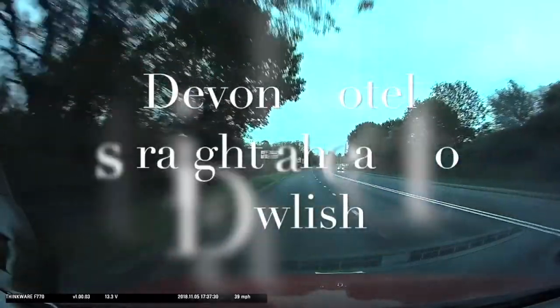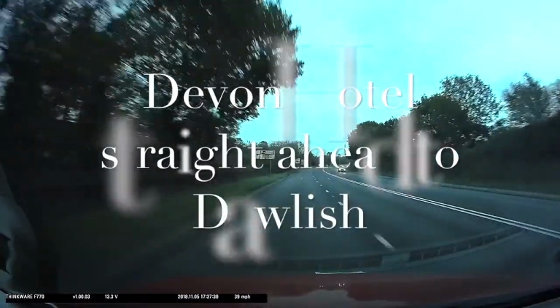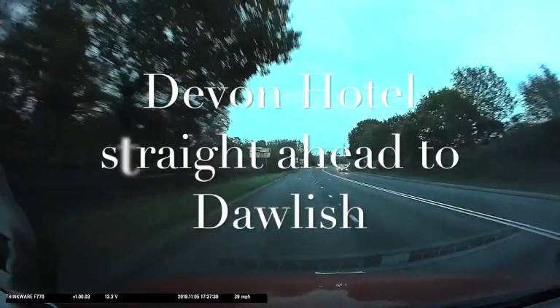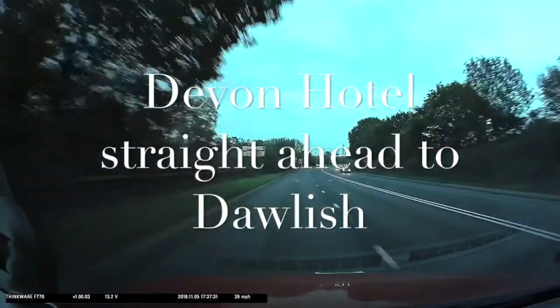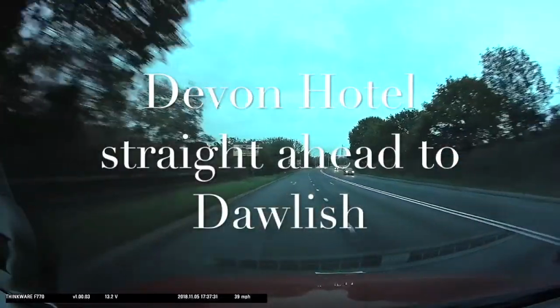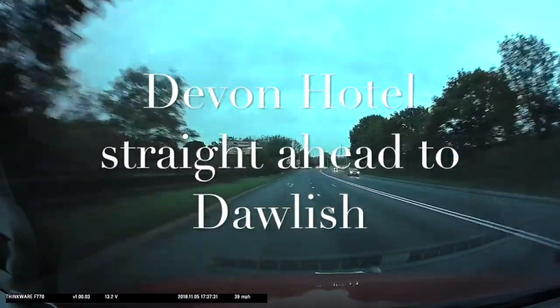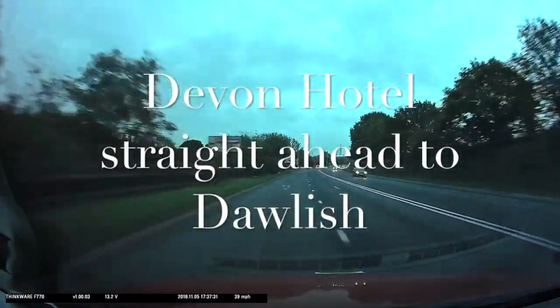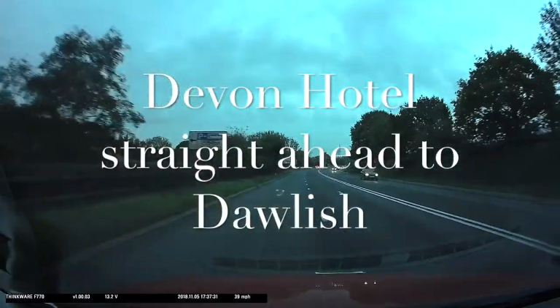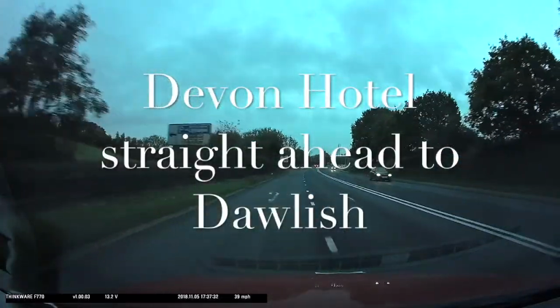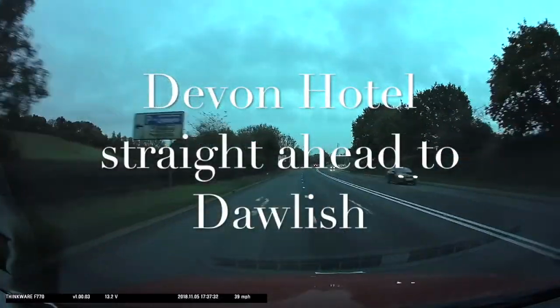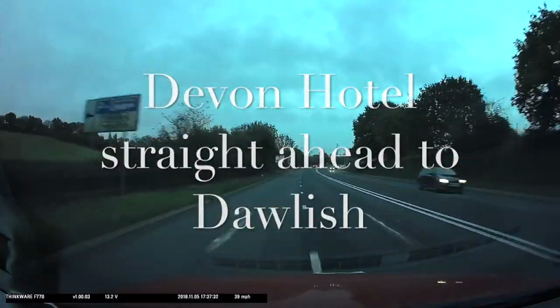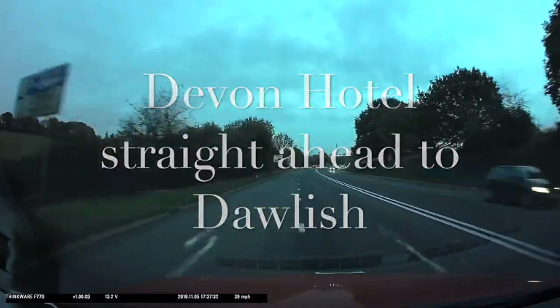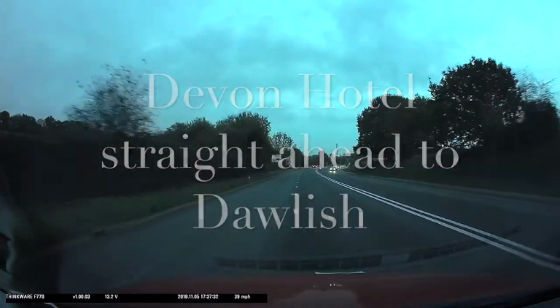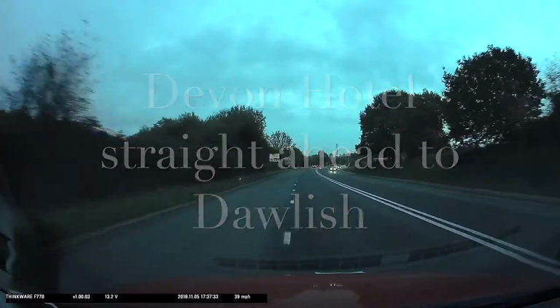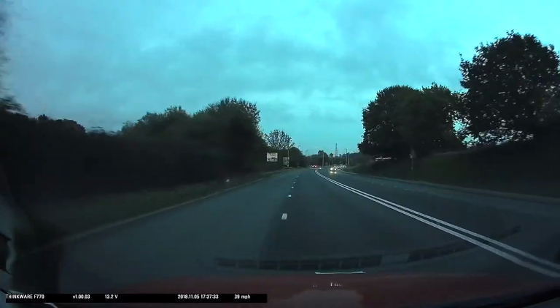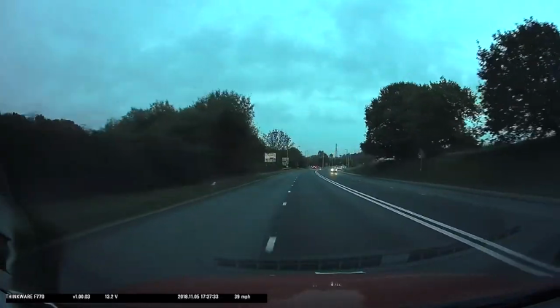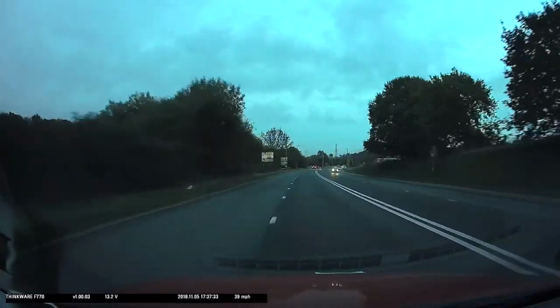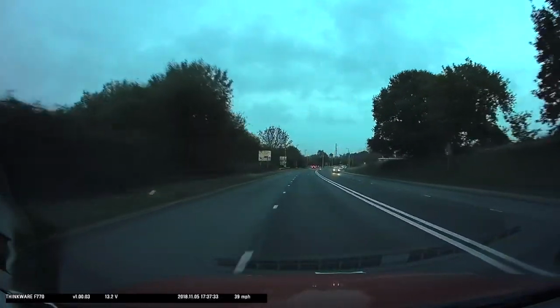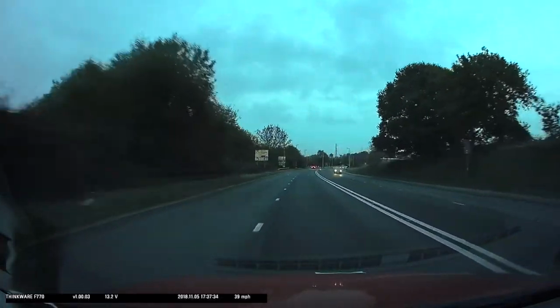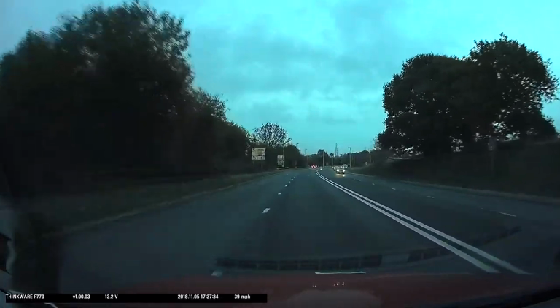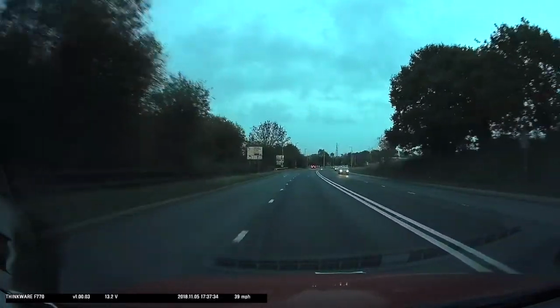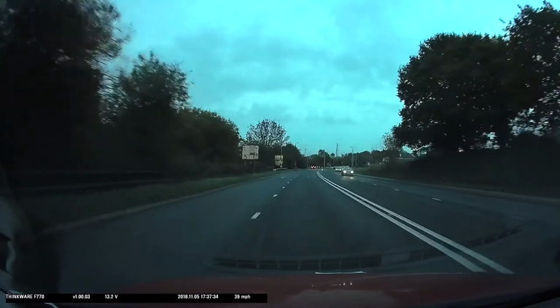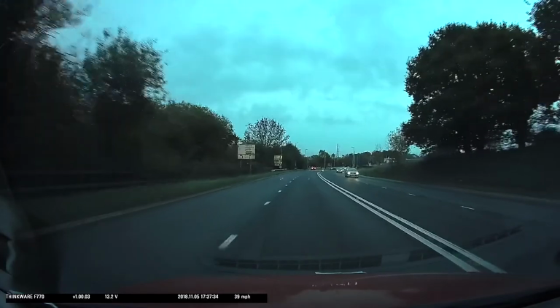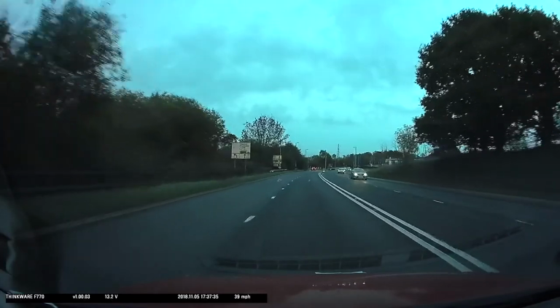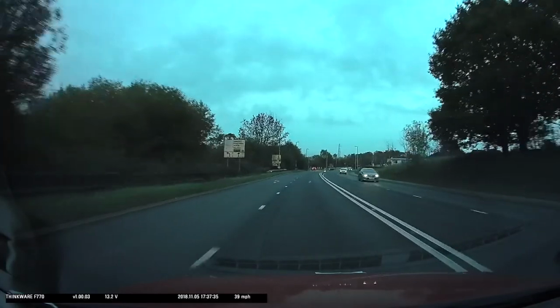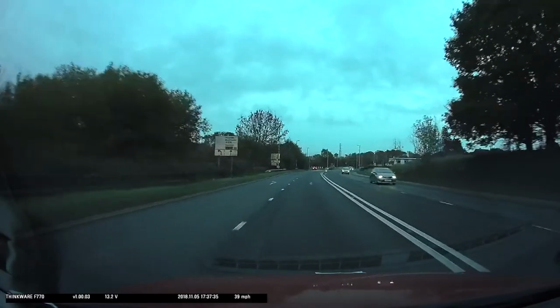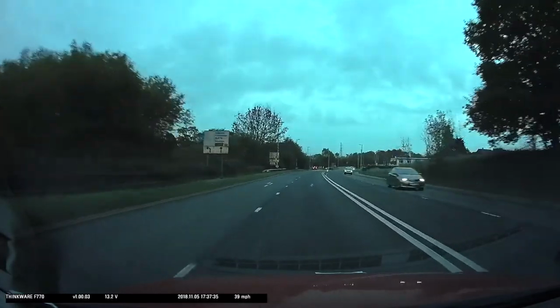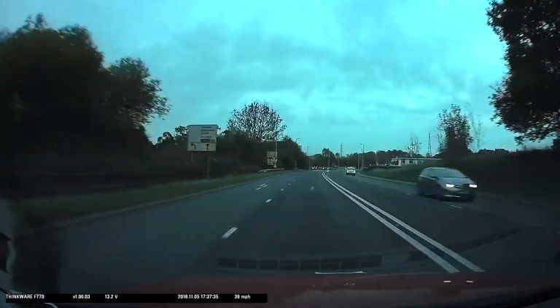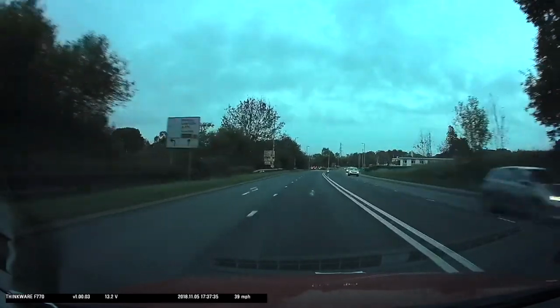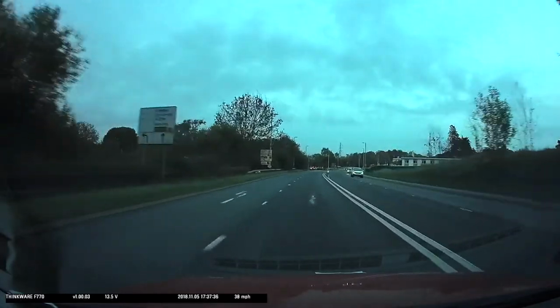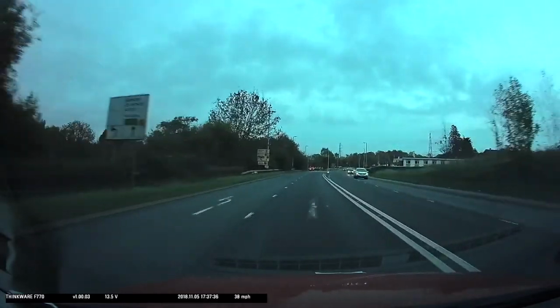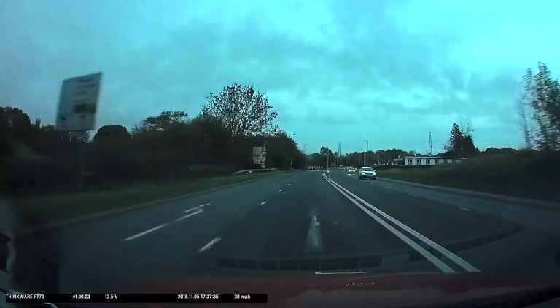Devon Hotel — third exit straight ahead to Dawlish, moving to the right lane nice and early.